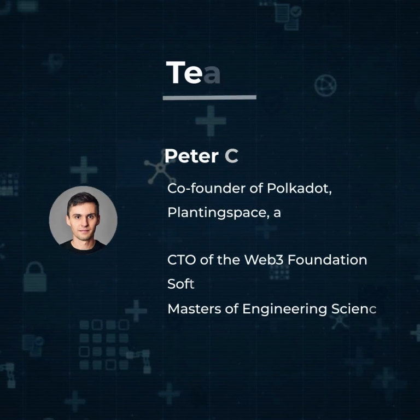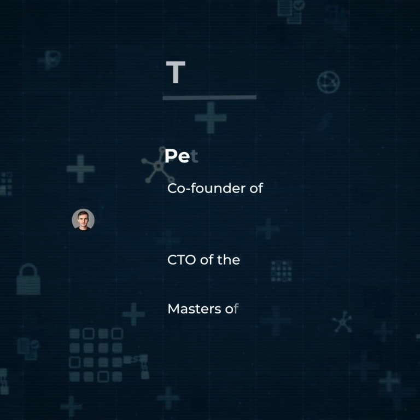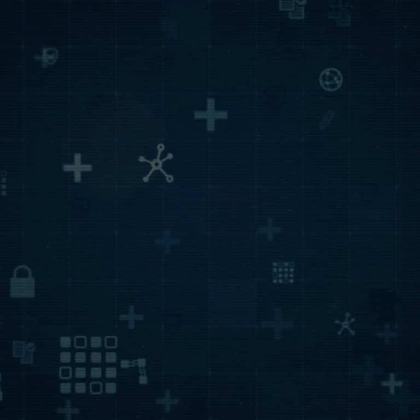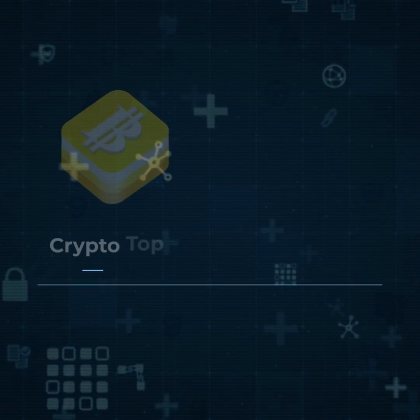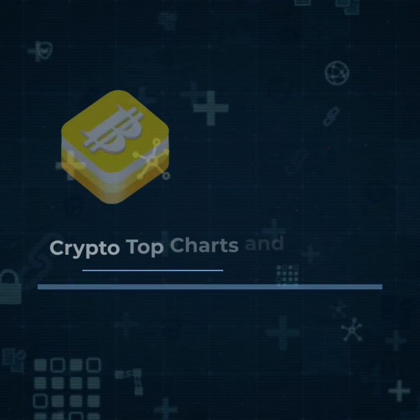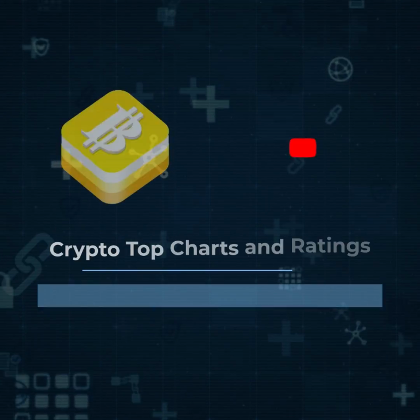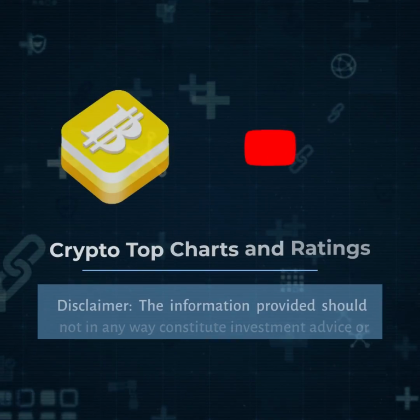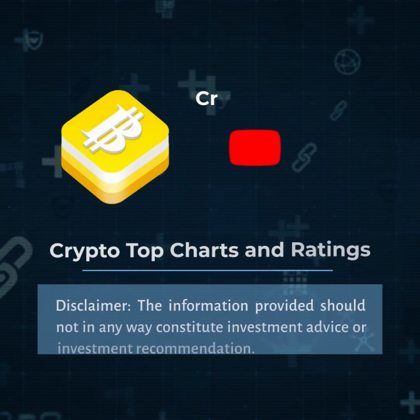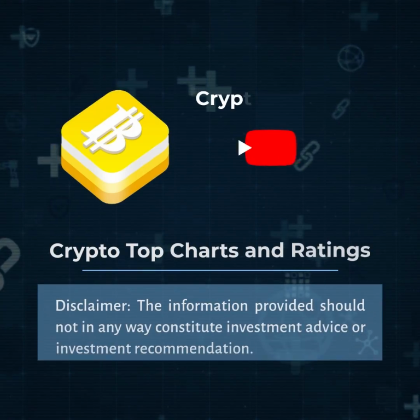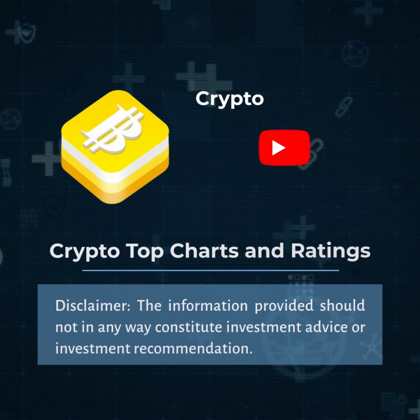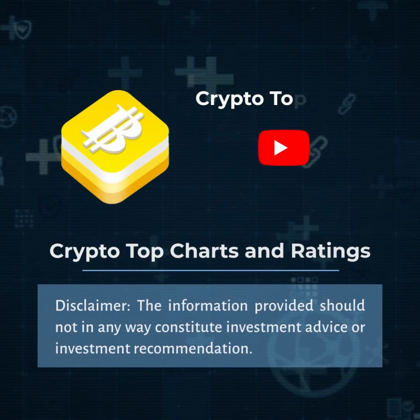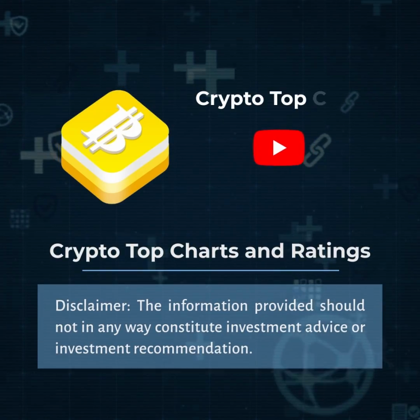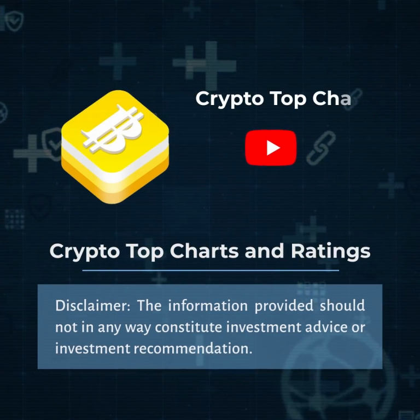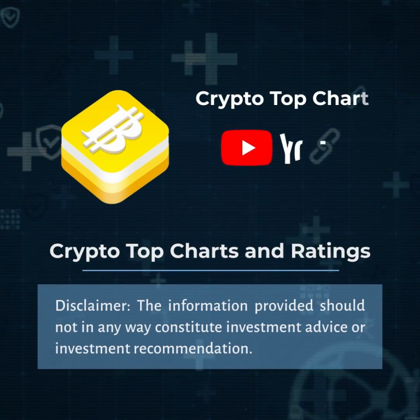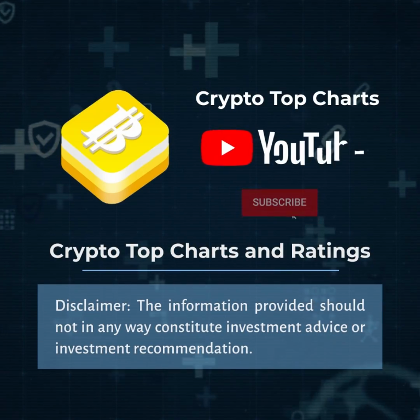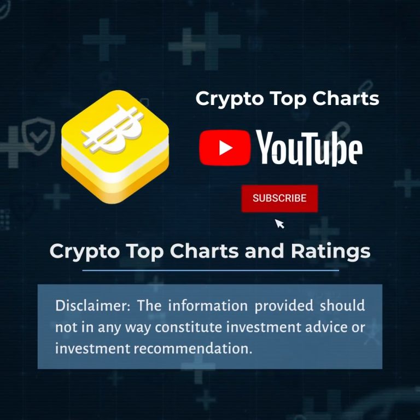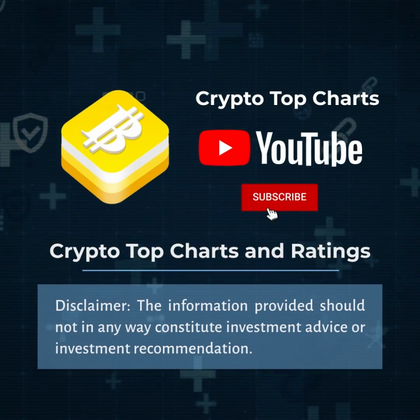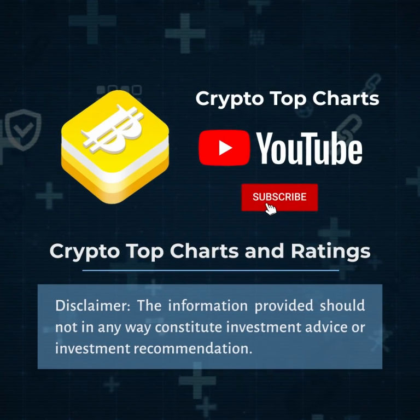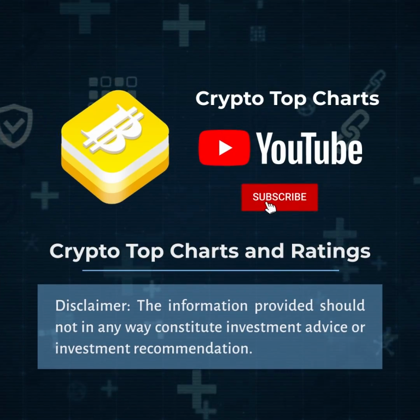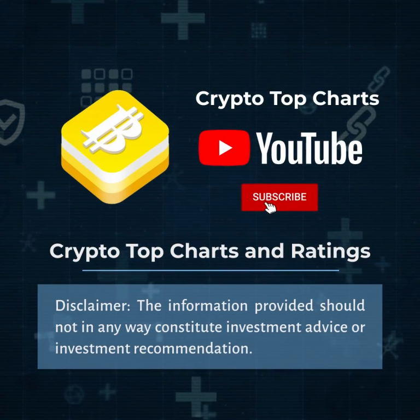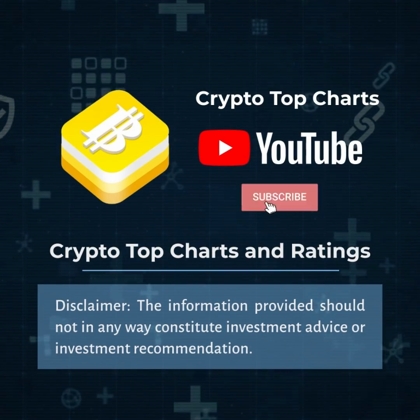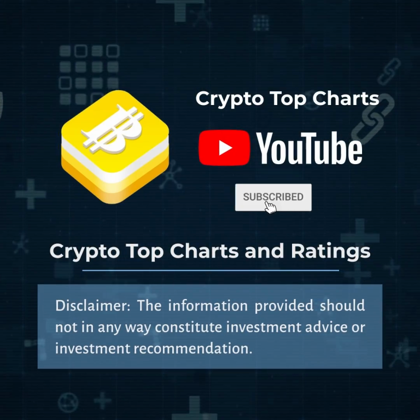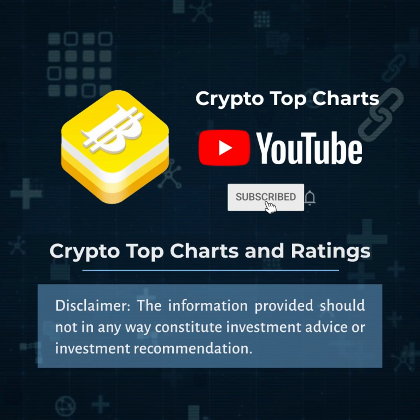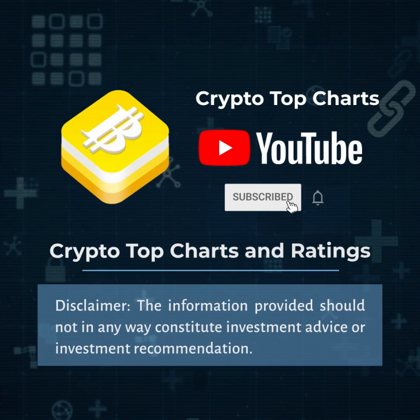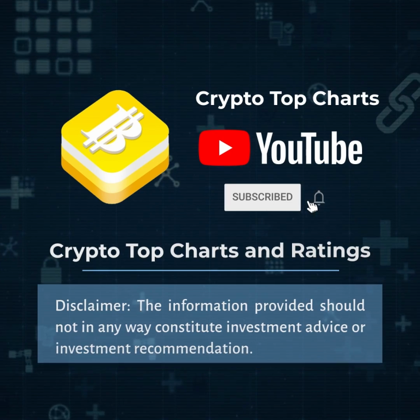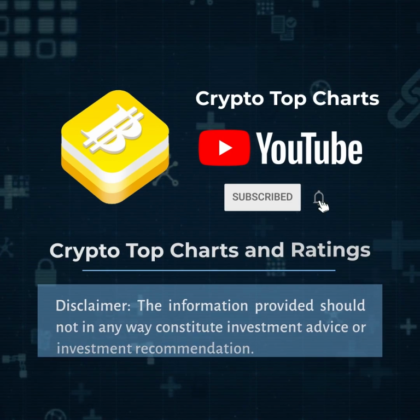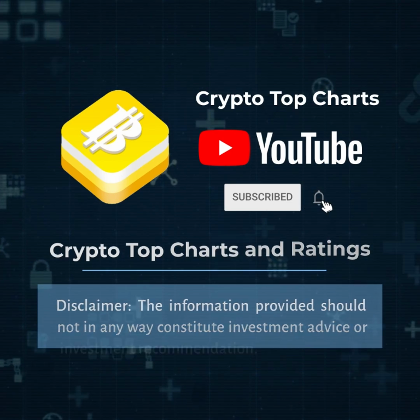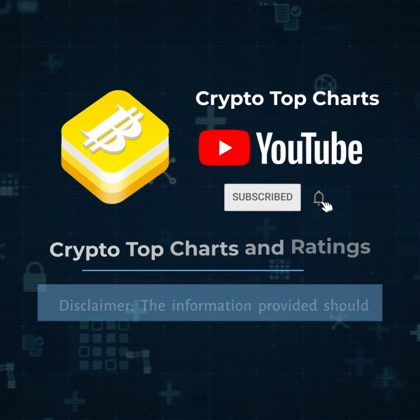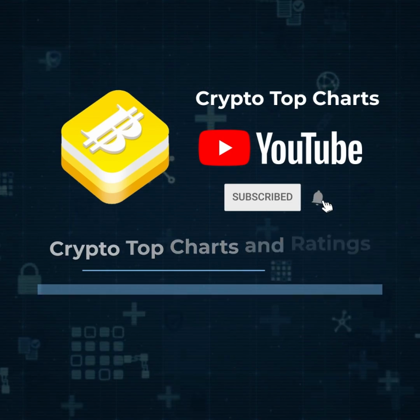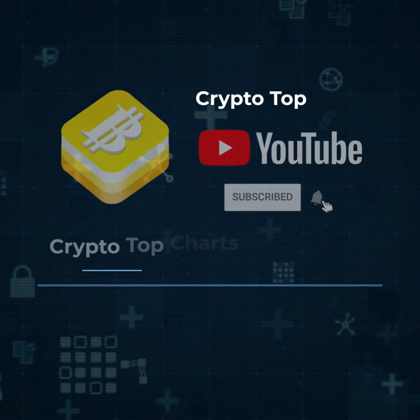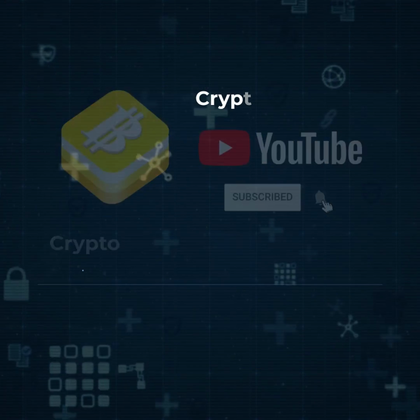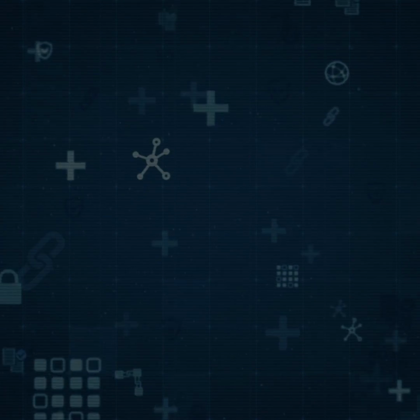For more information on cryptocurrency, blockchain, and NFT, subscribe to the CryptoTopChart channel.